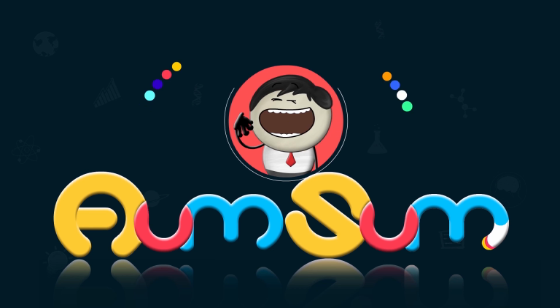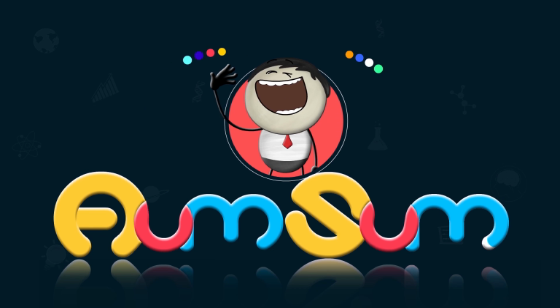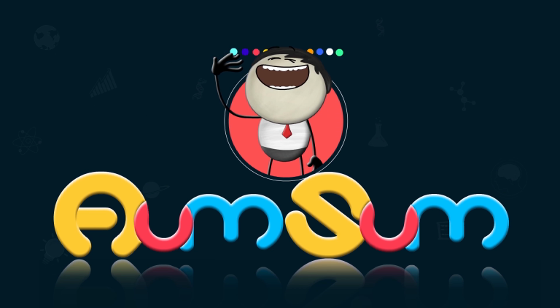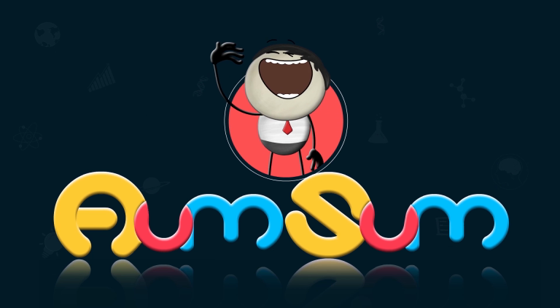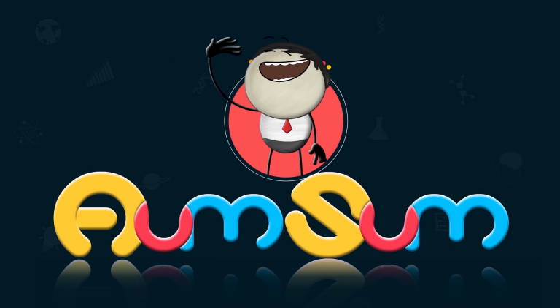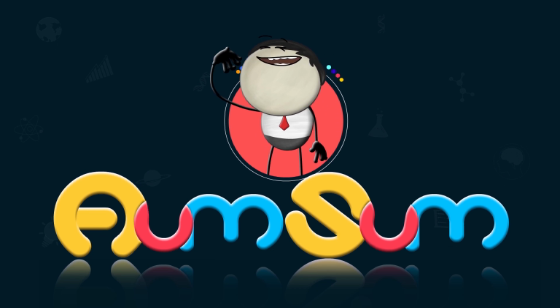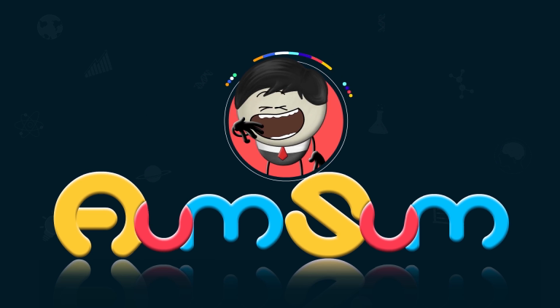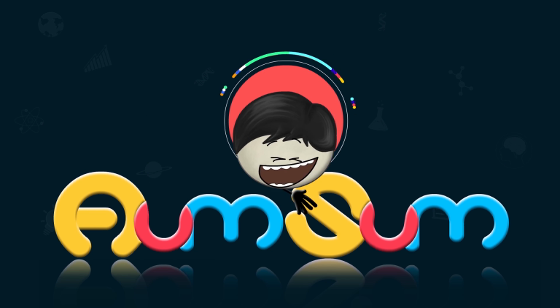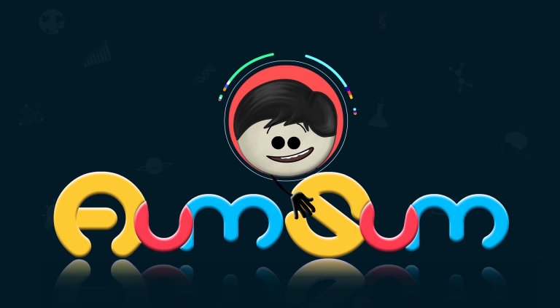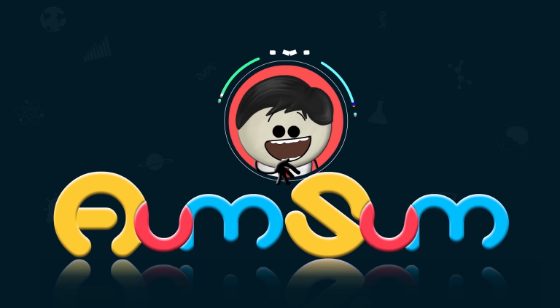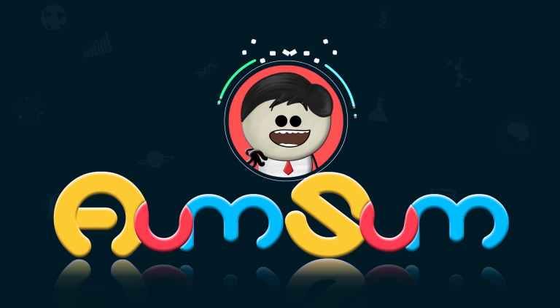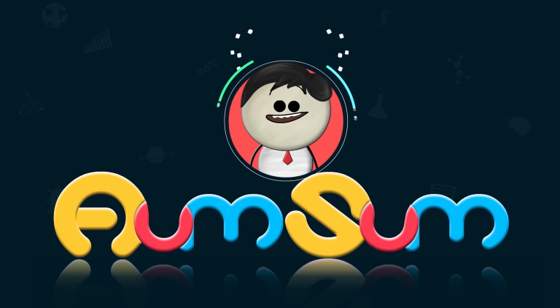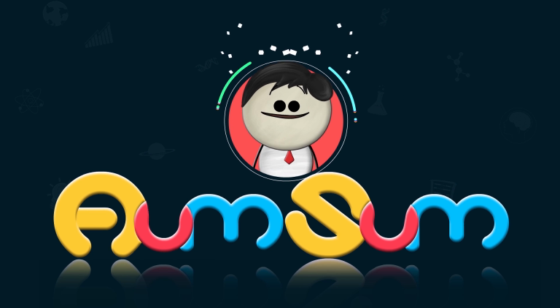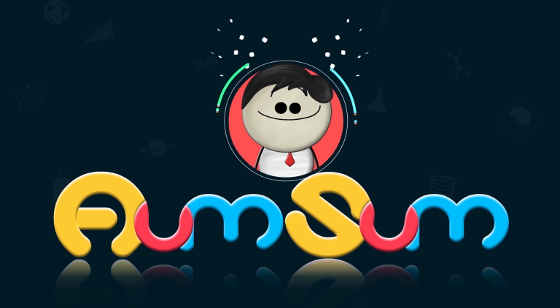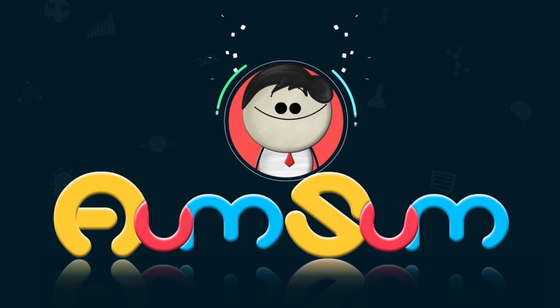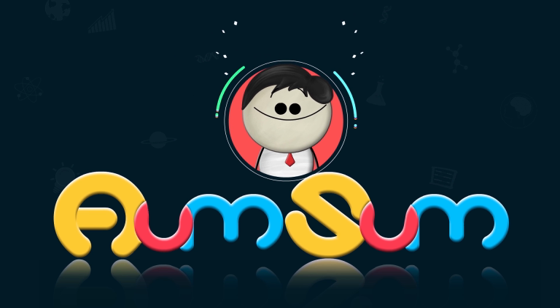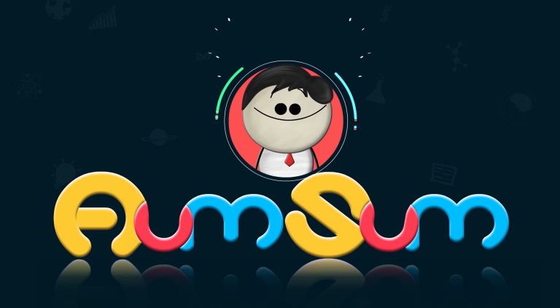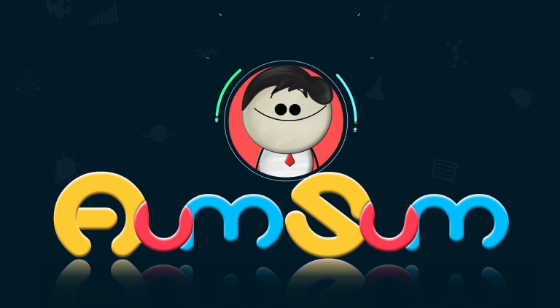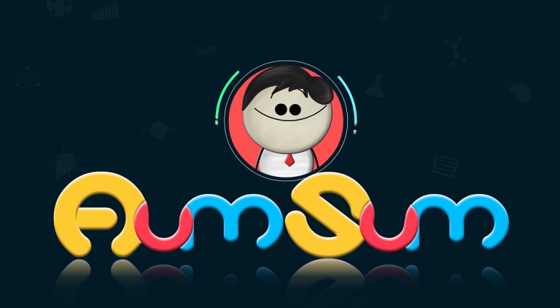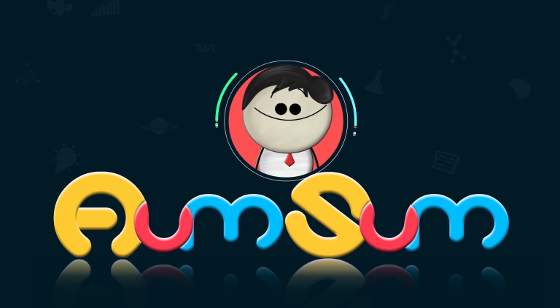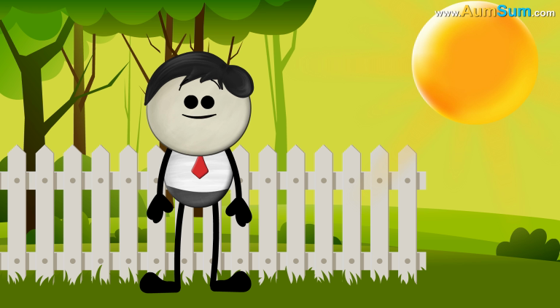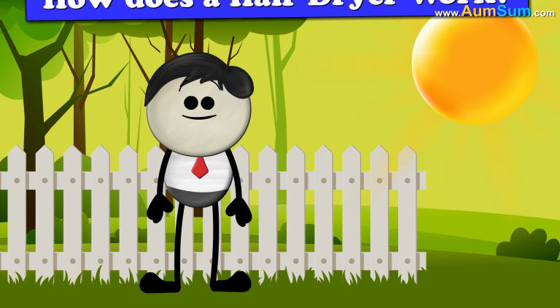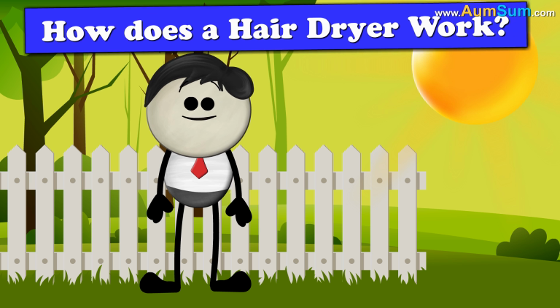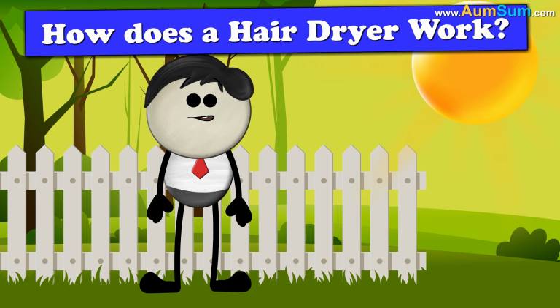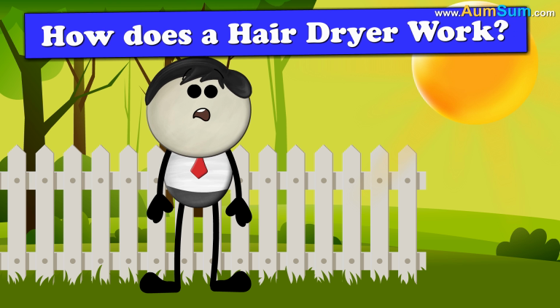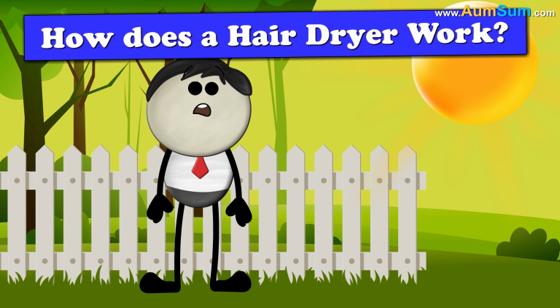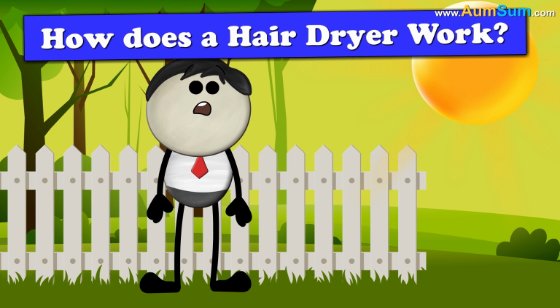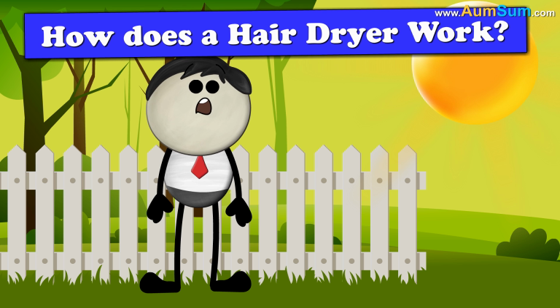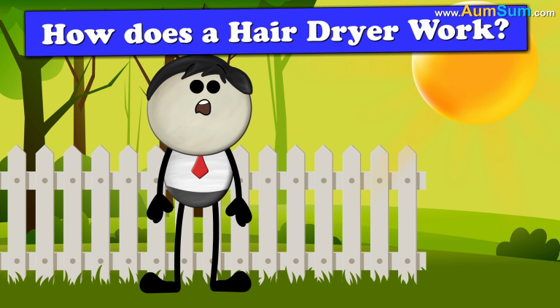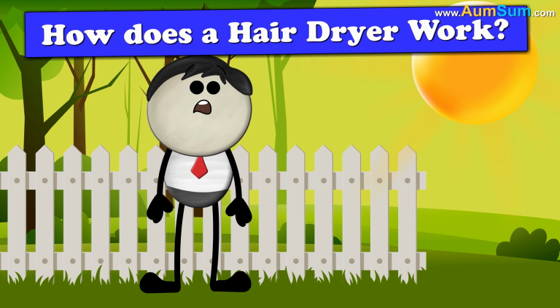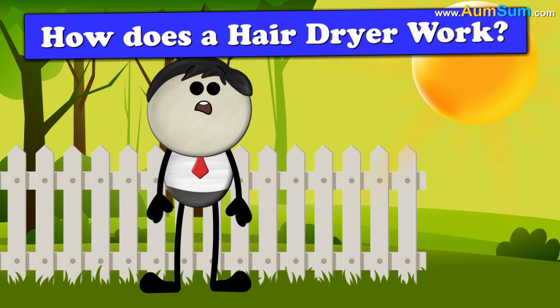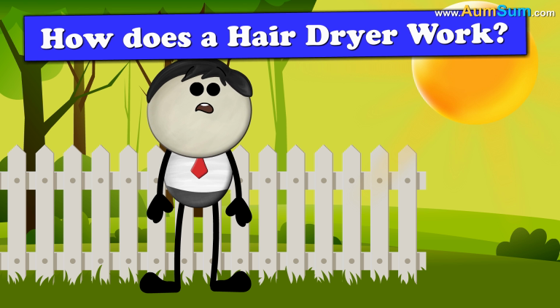It's AumSum Time. How does a hair dryer work?